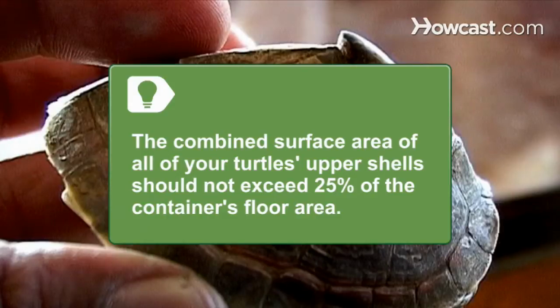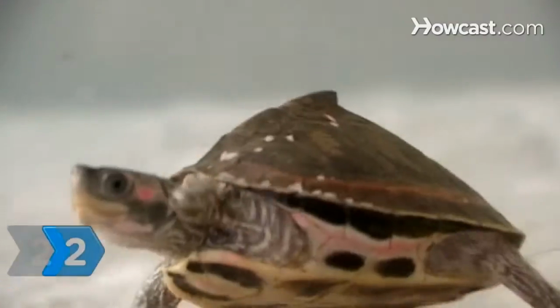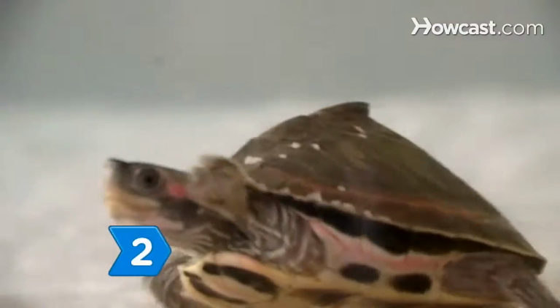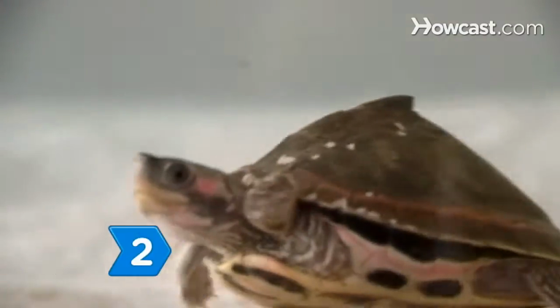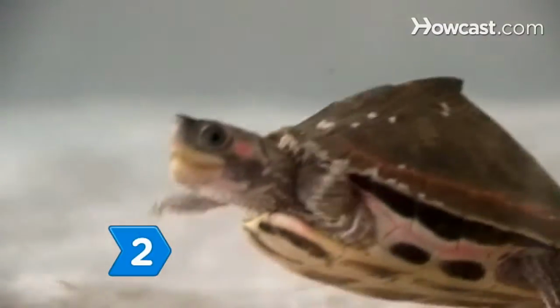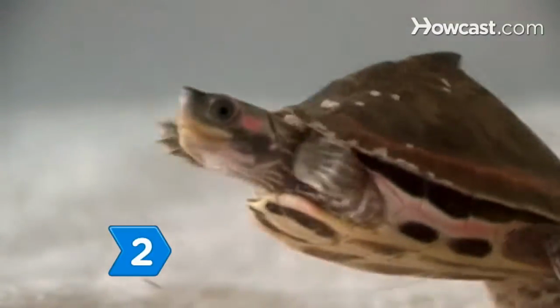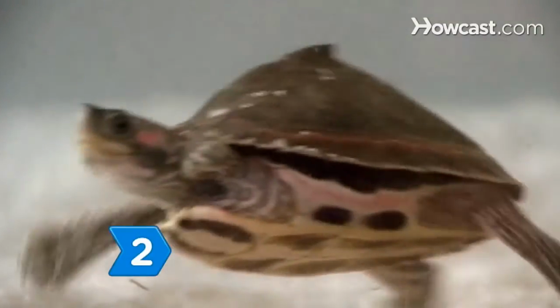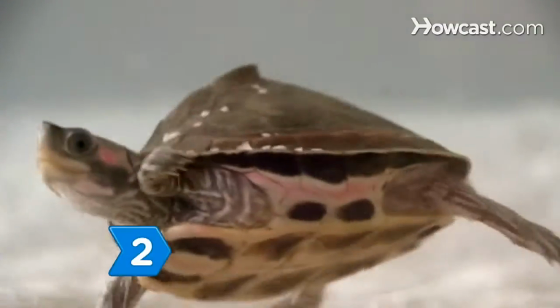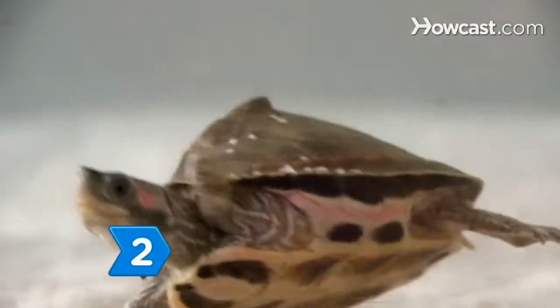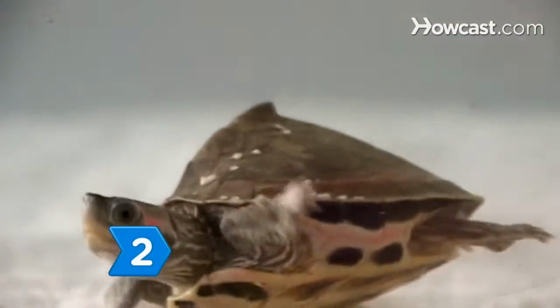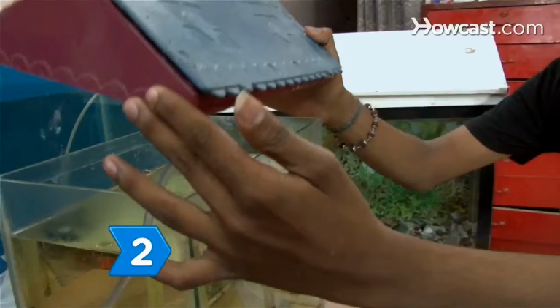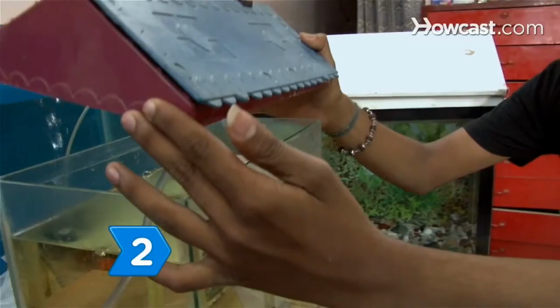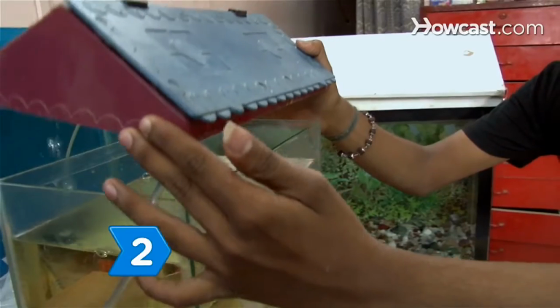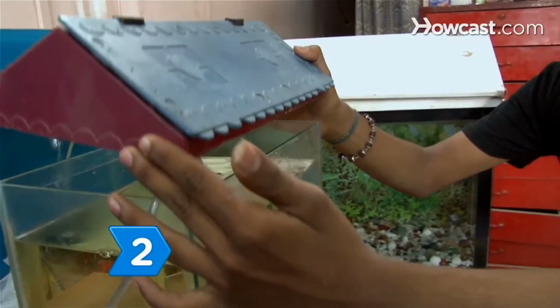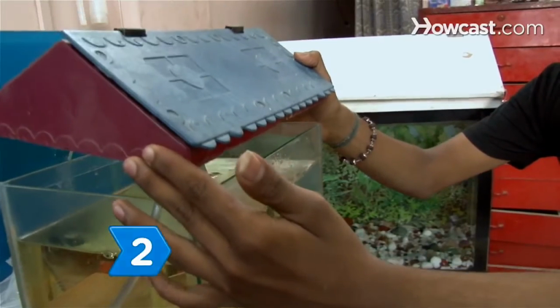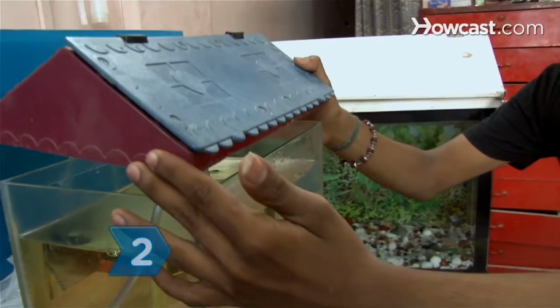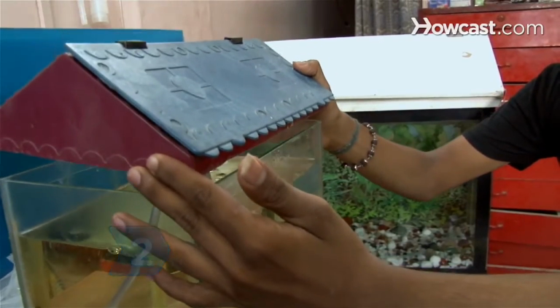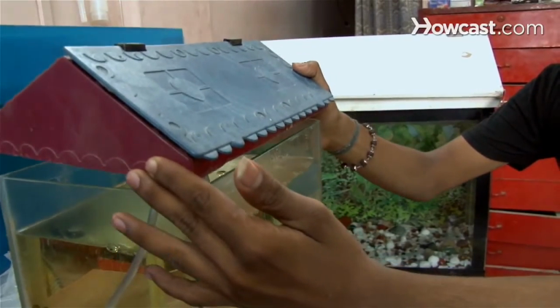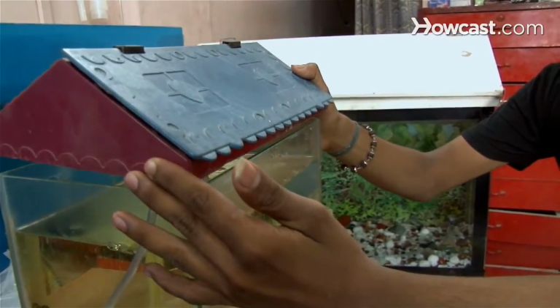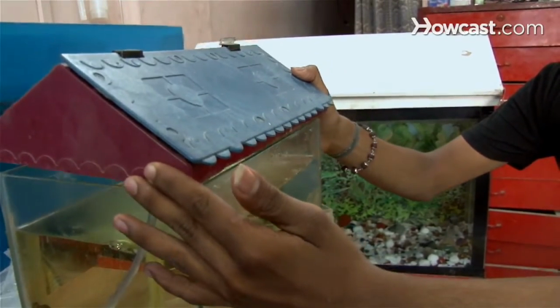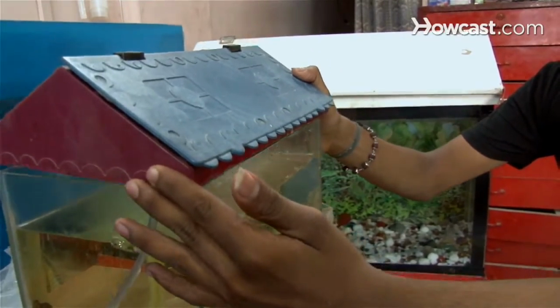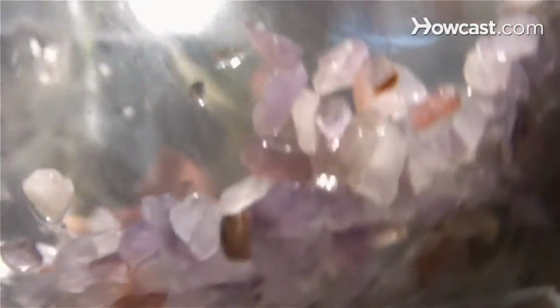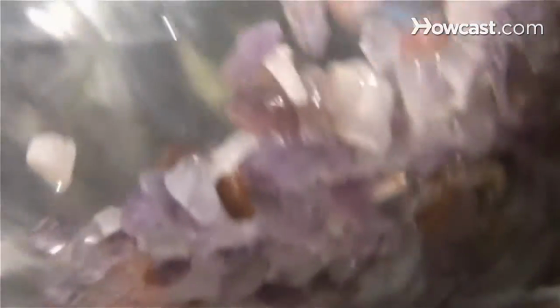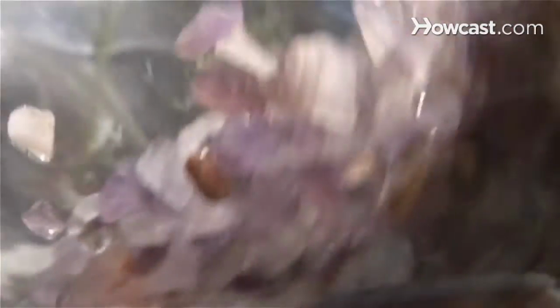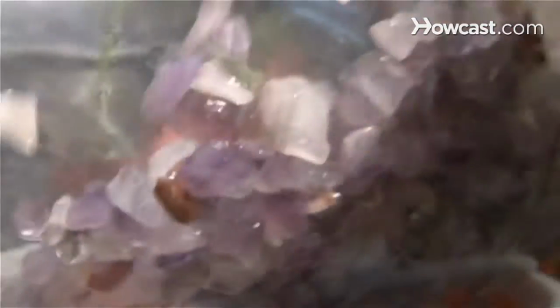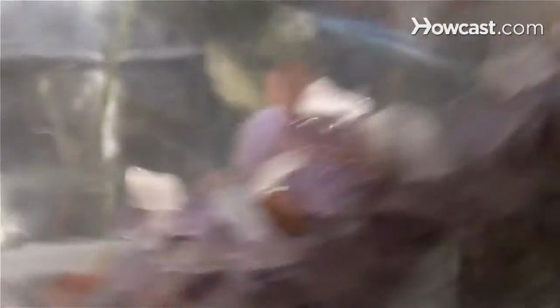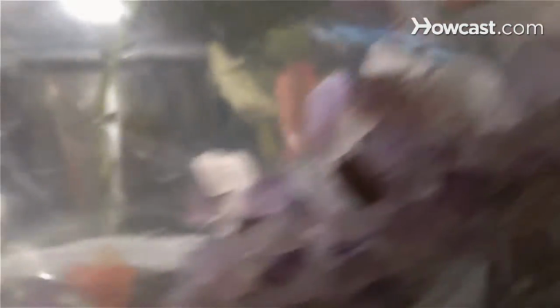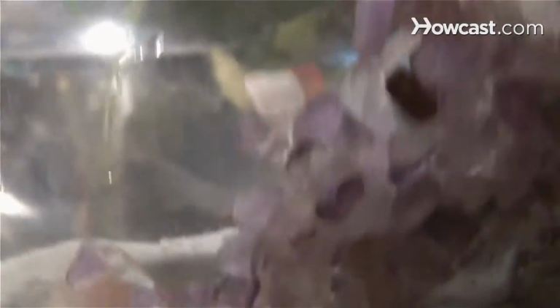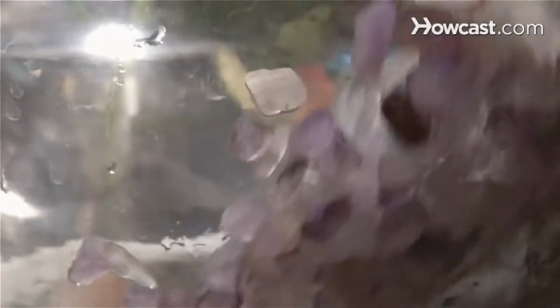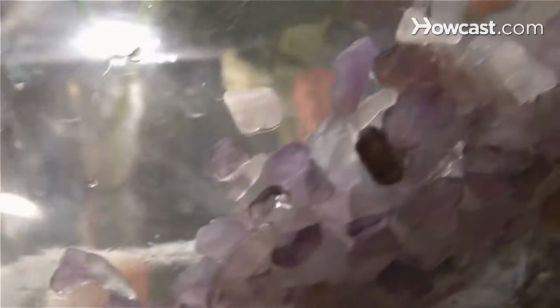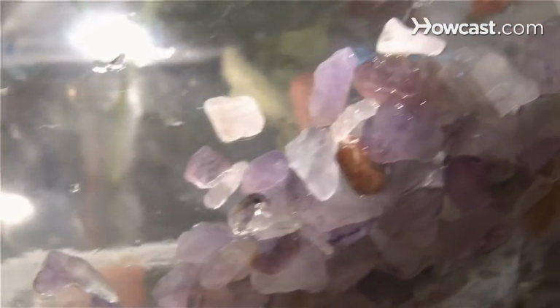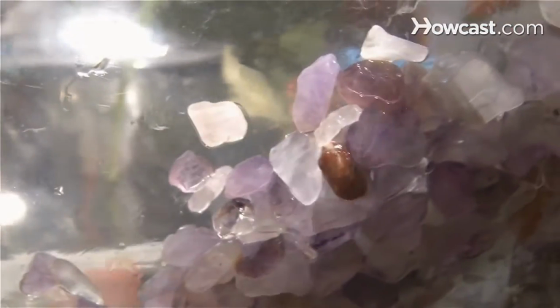Step 2. Place the container in a location where turtles will get 2 to 4 hours of sunlight each day.